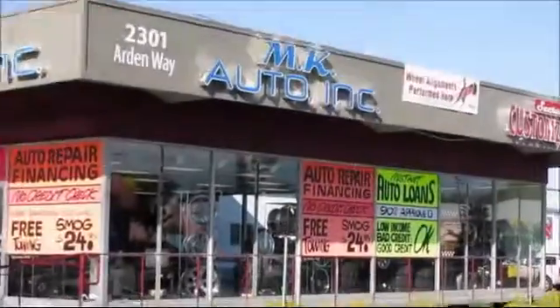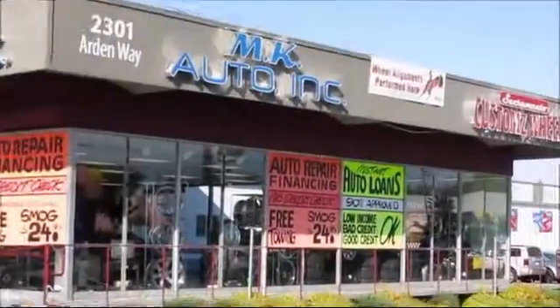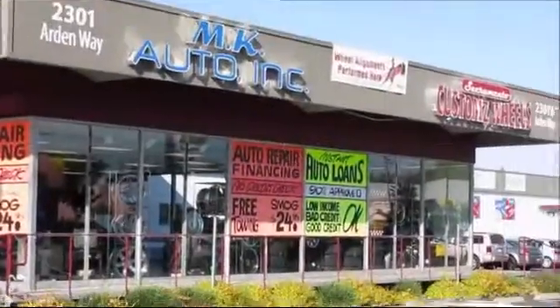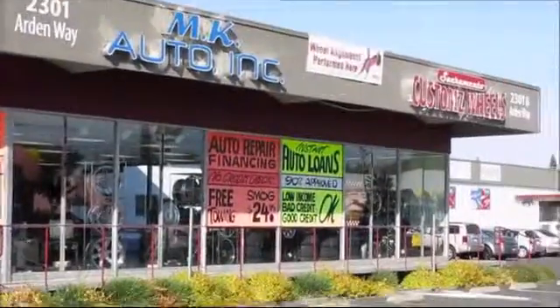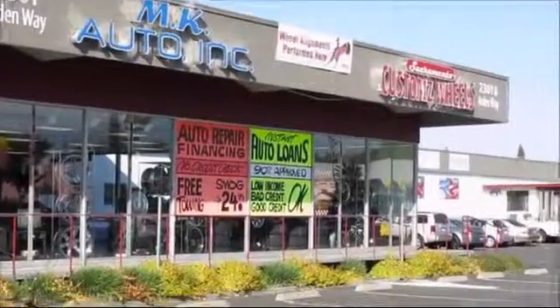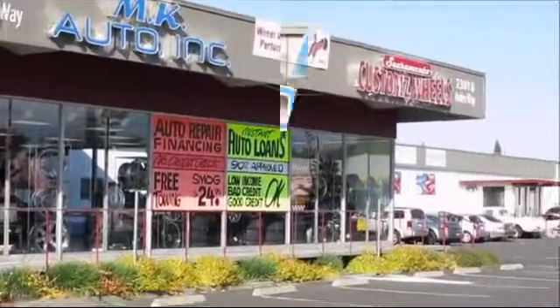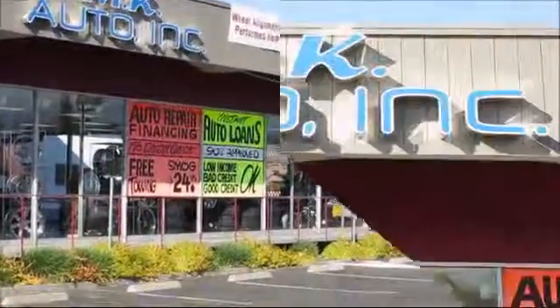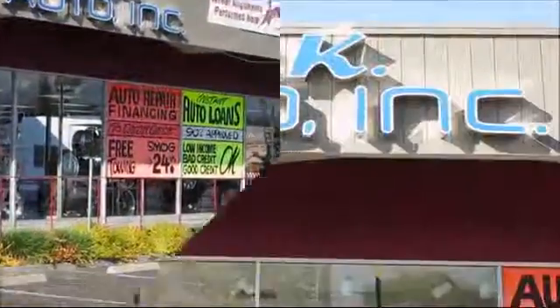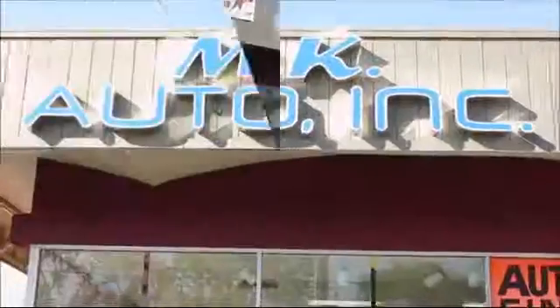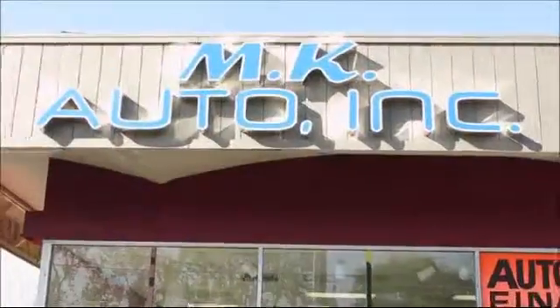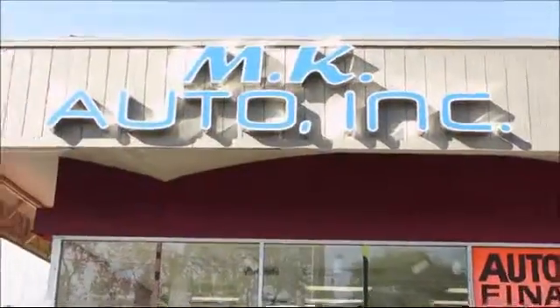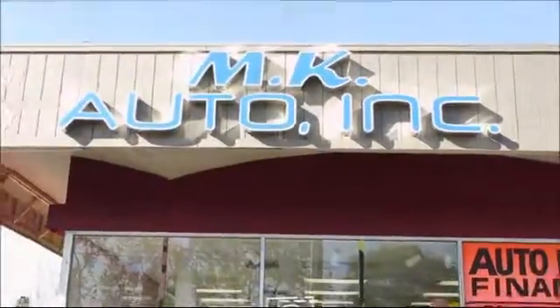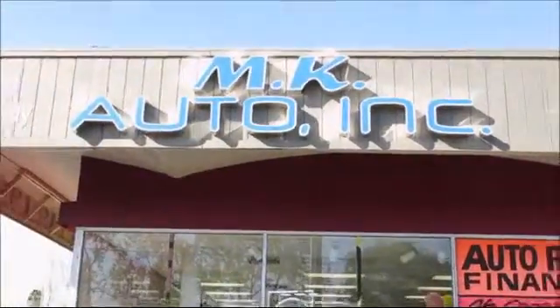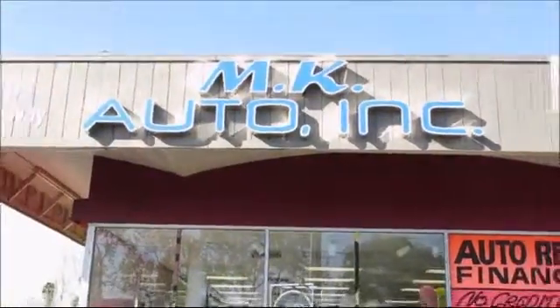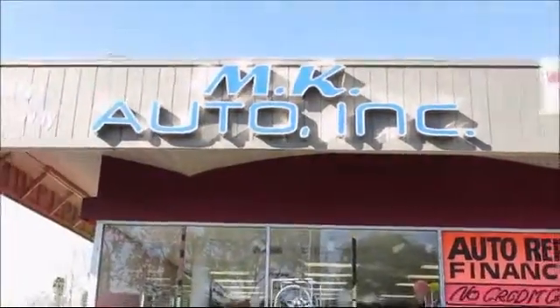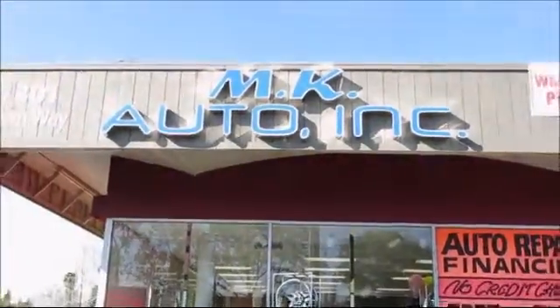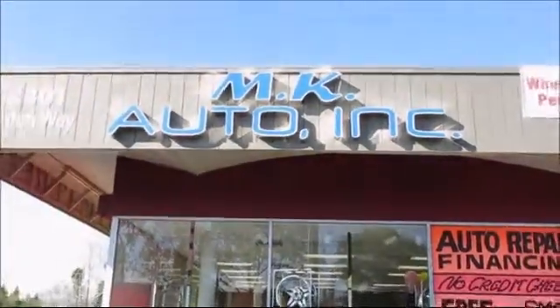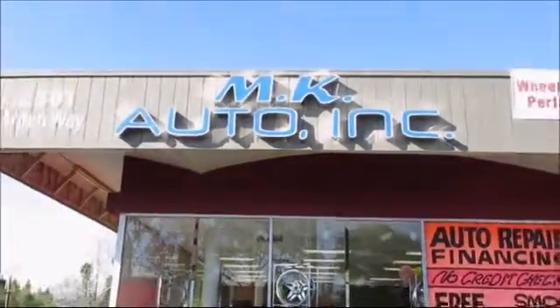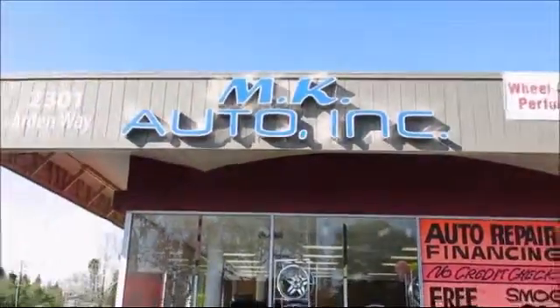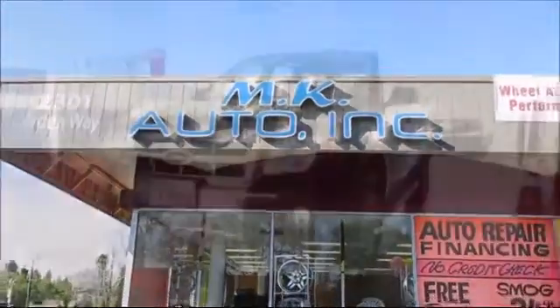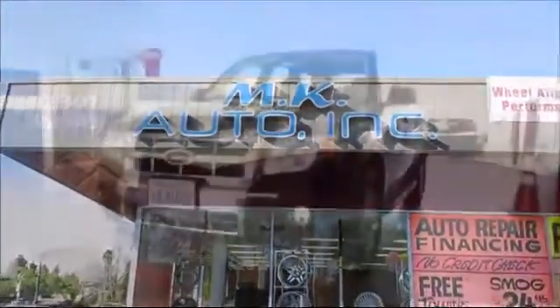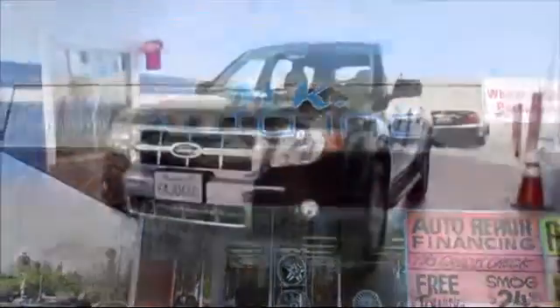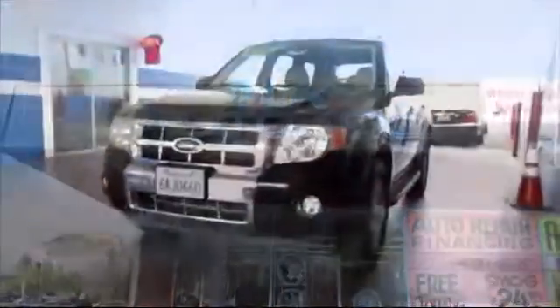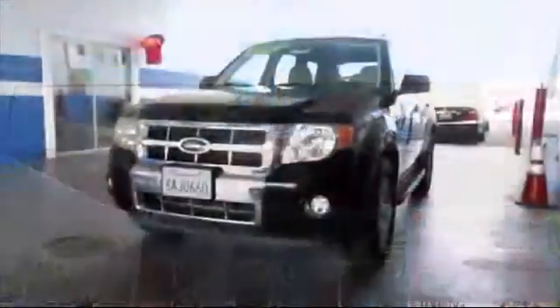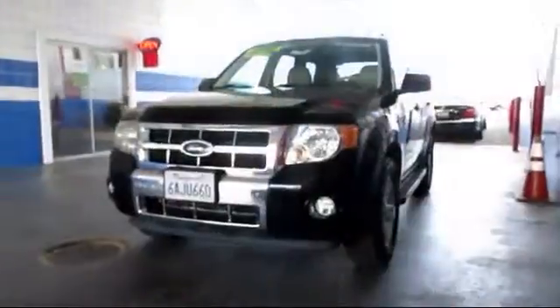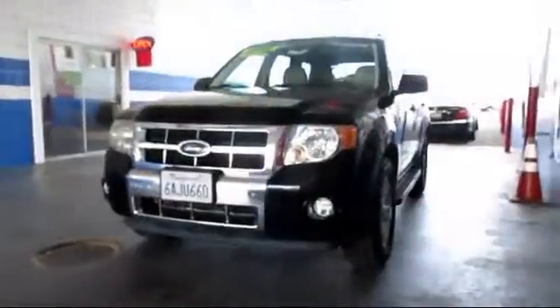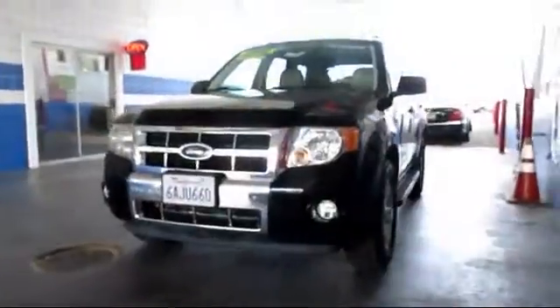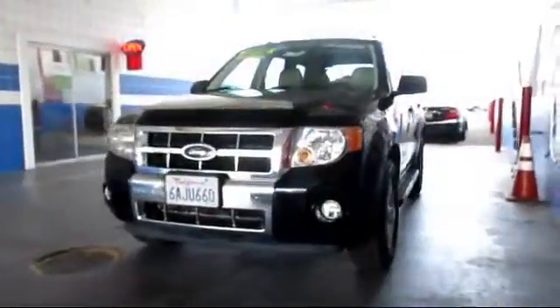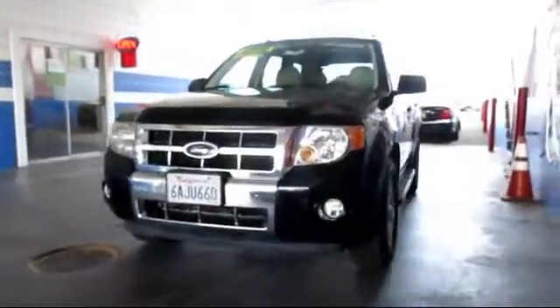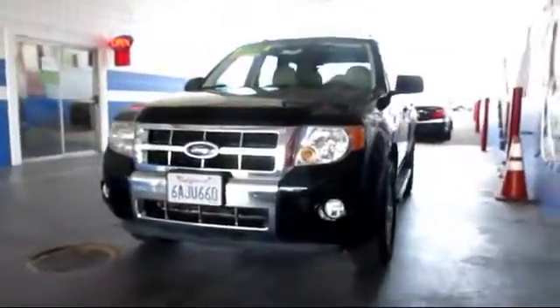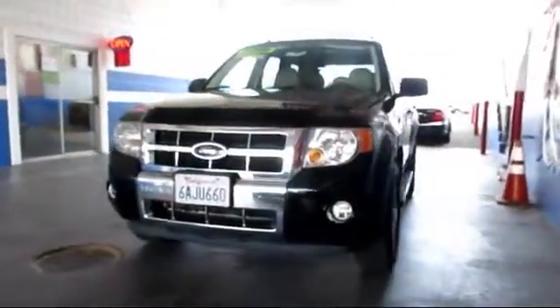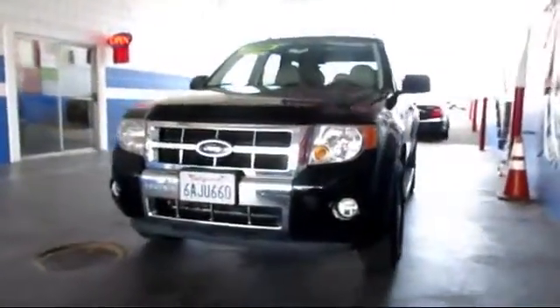Family owned and operated, MK Auto has been servicing the greater Sacramento area for over 11 years.